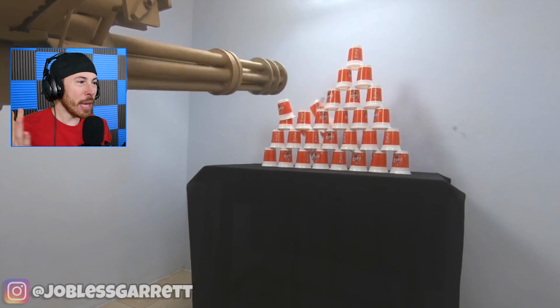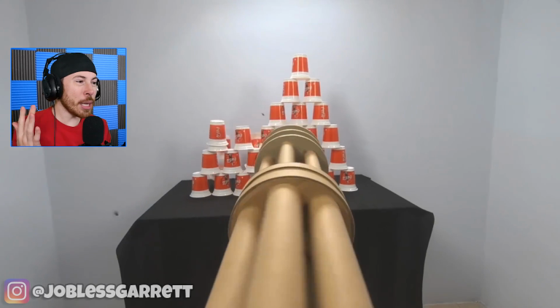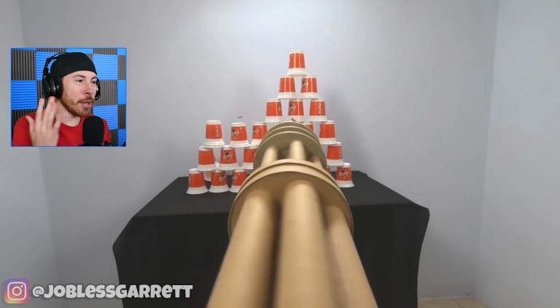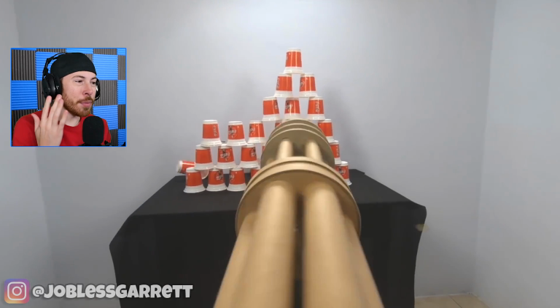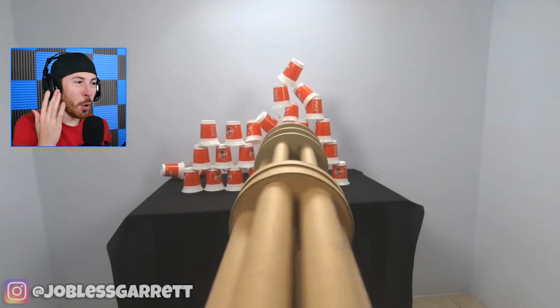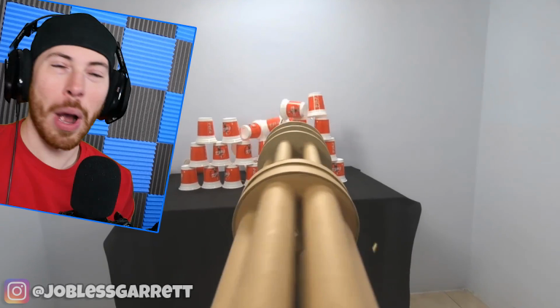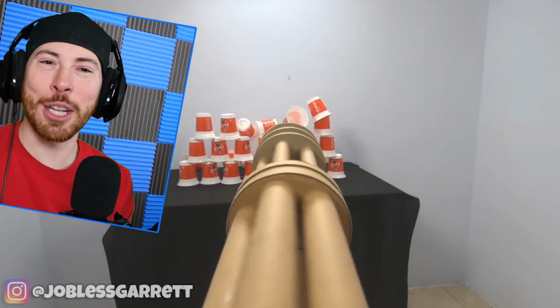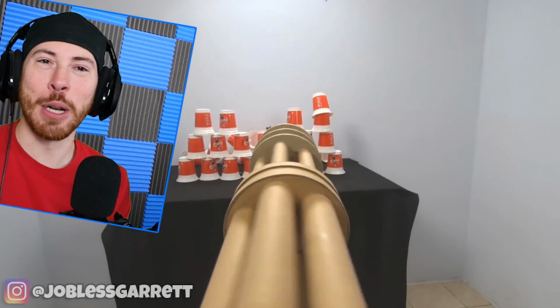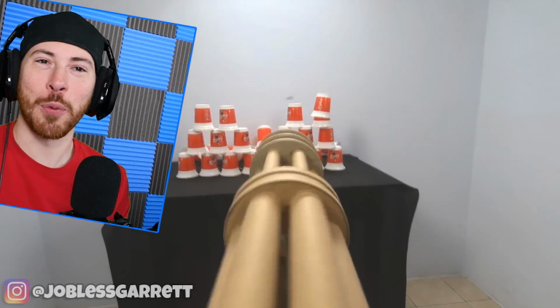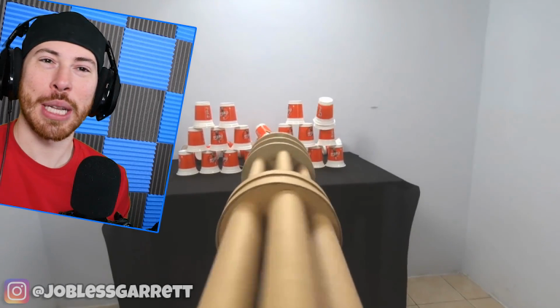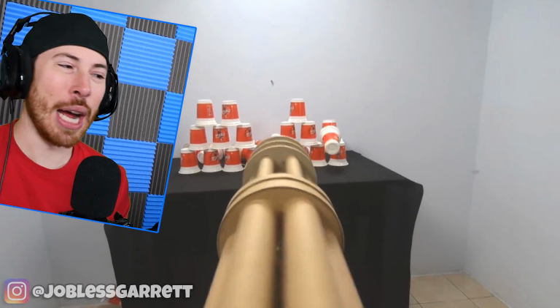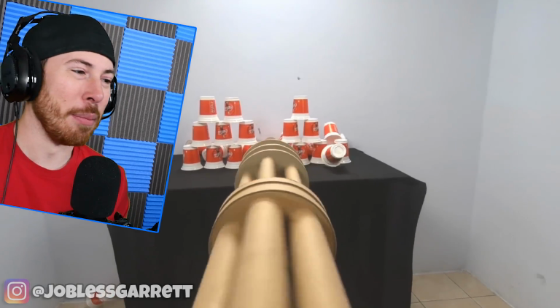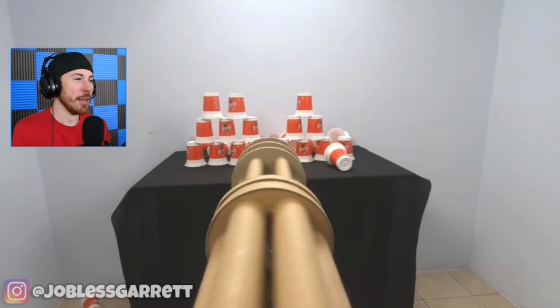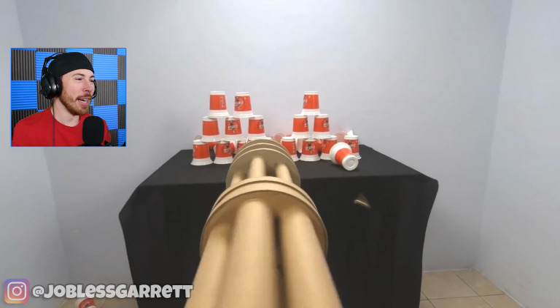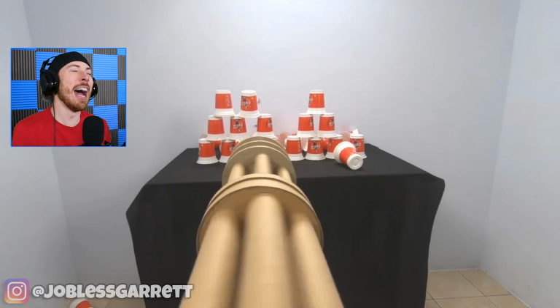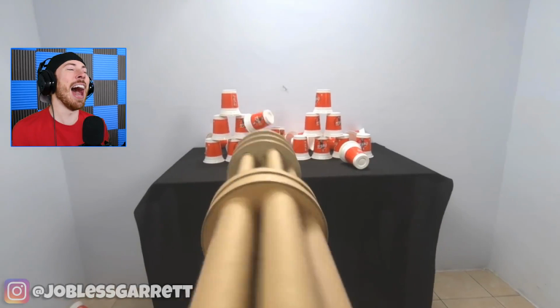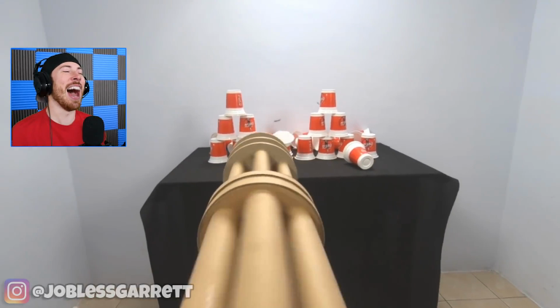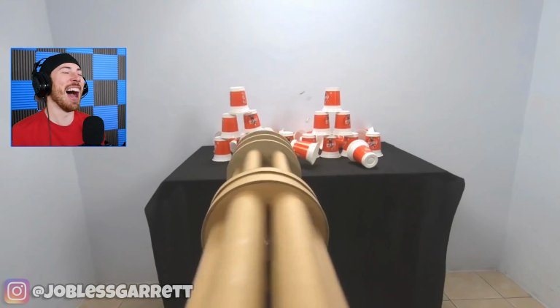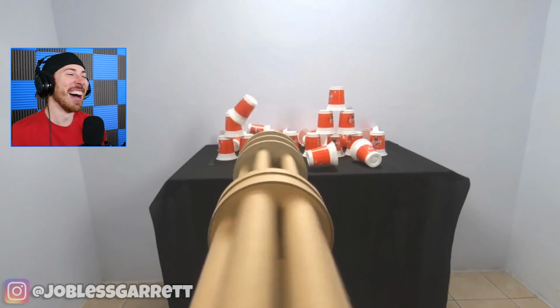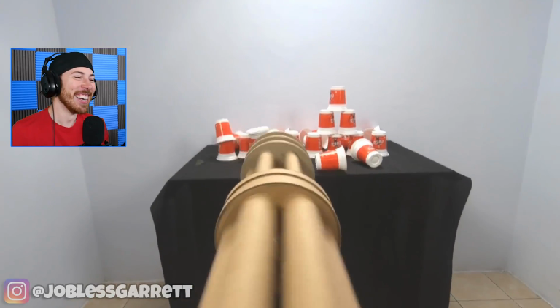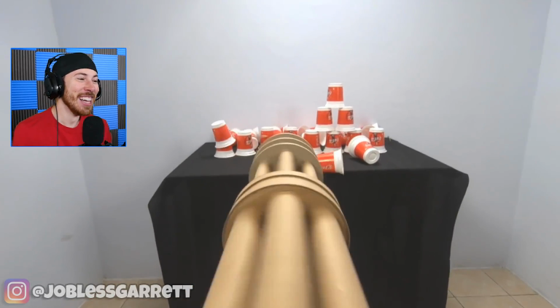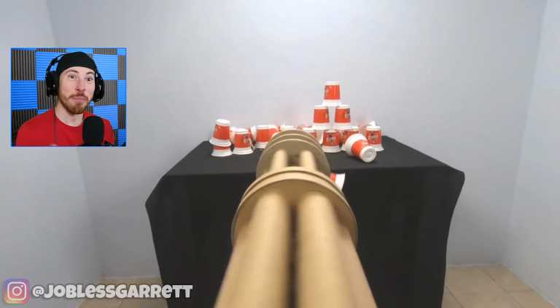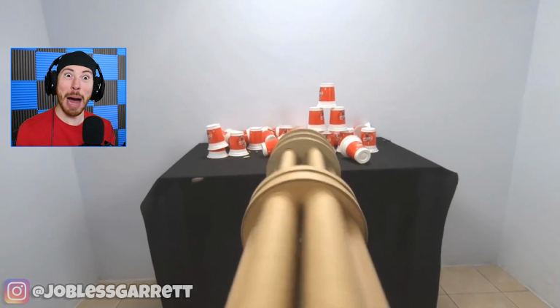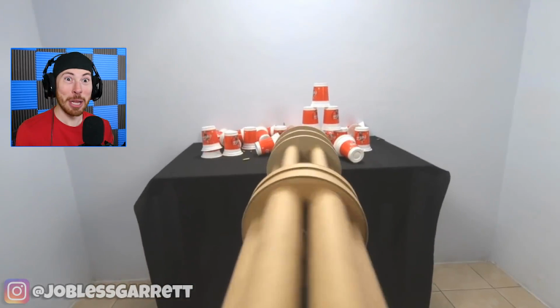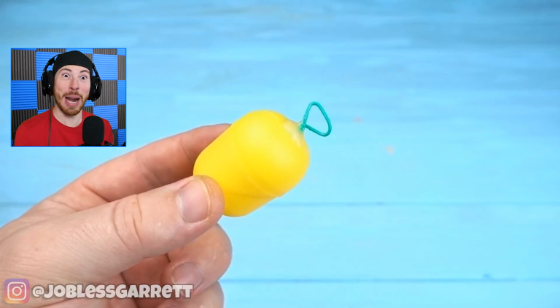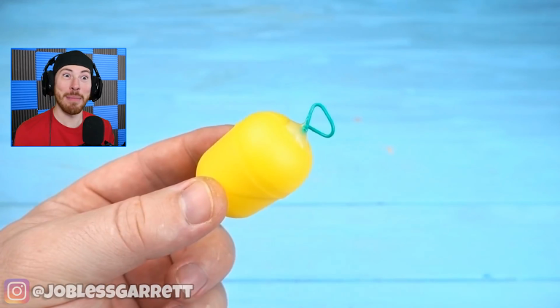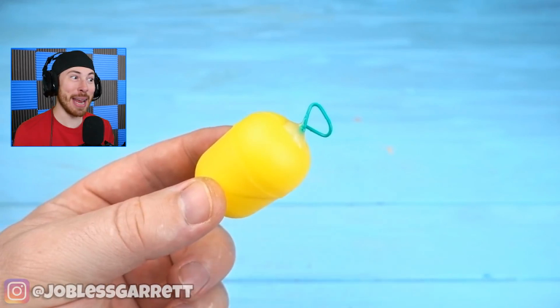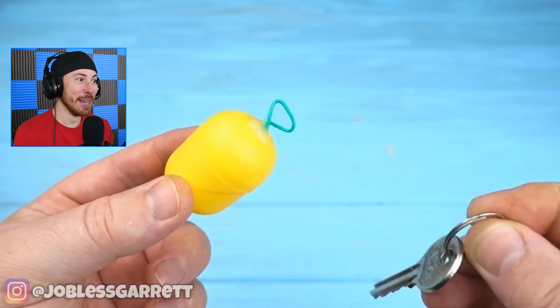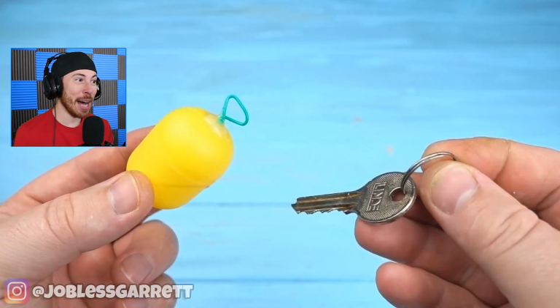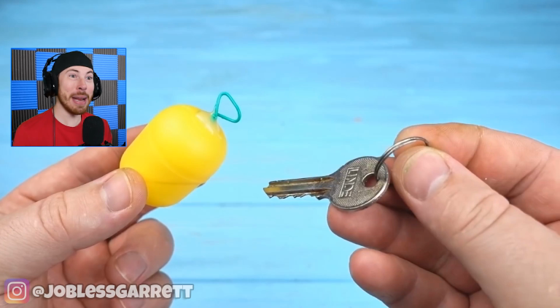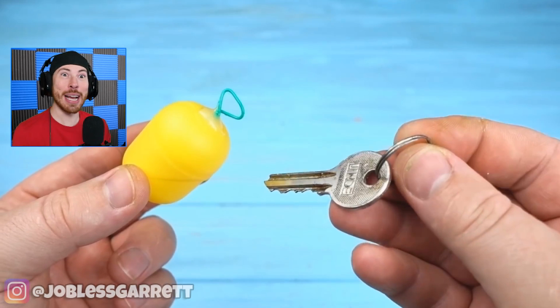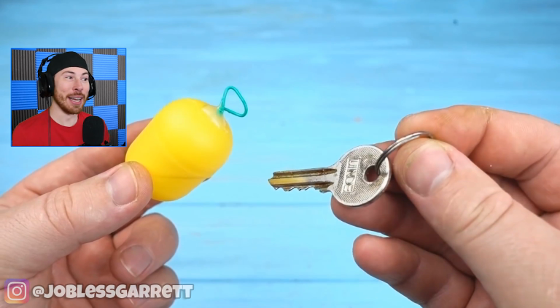That's like way too much free time. Mom, look what I made — a mini gun!